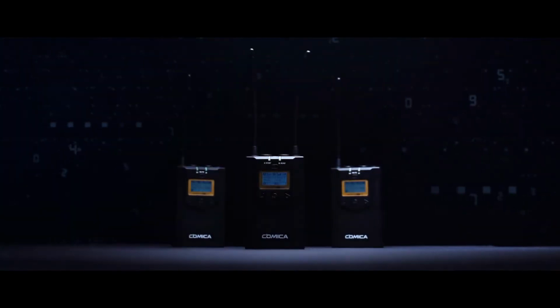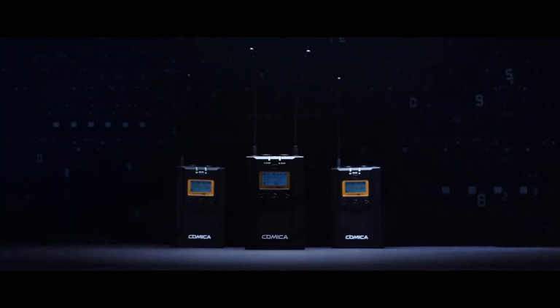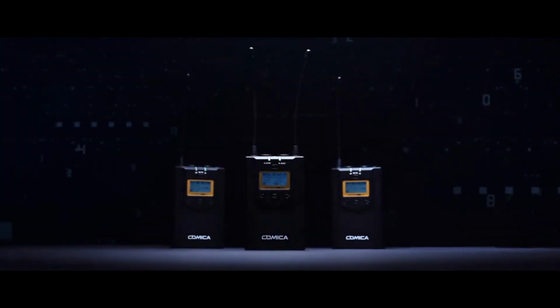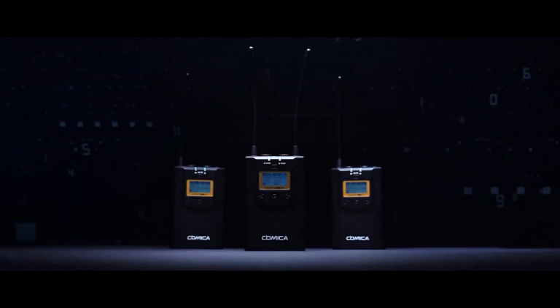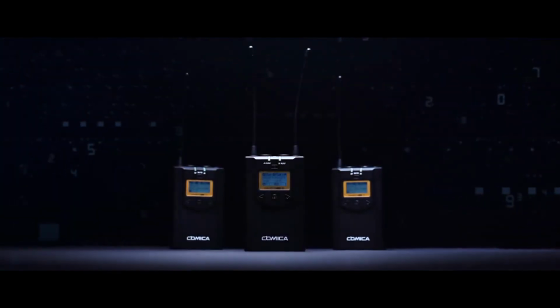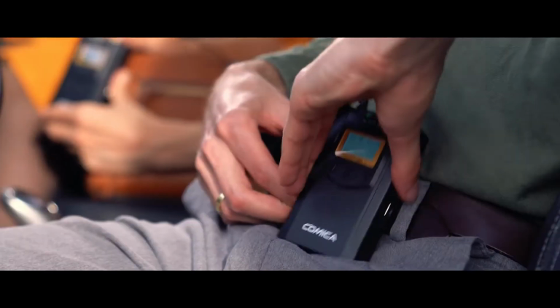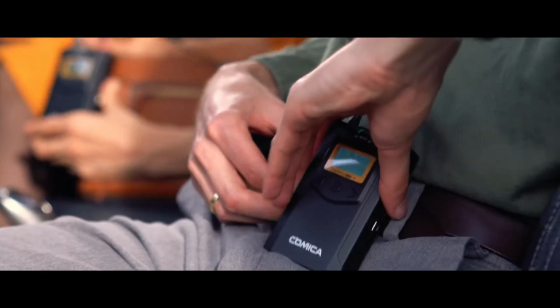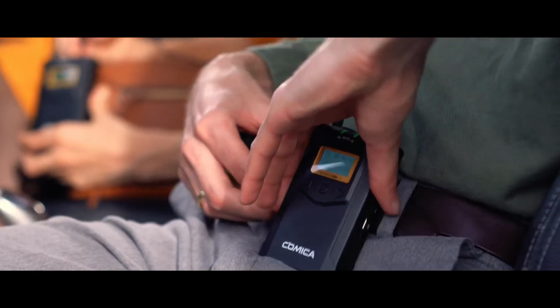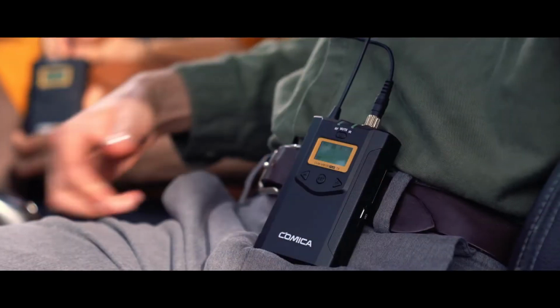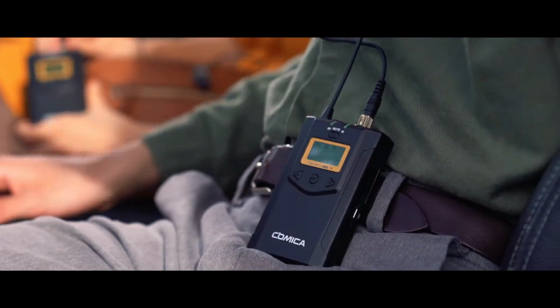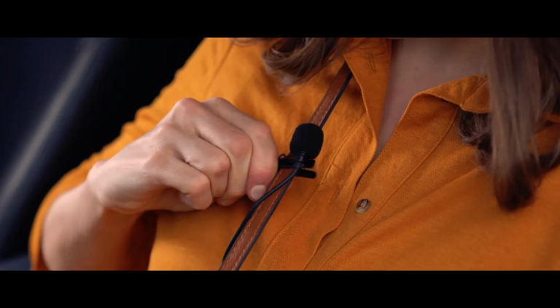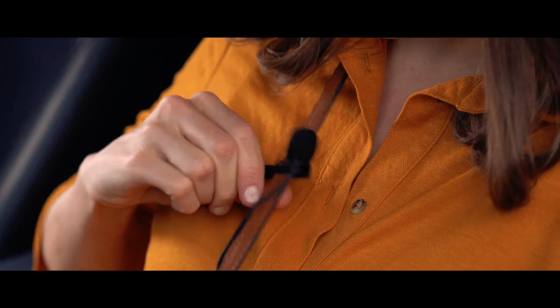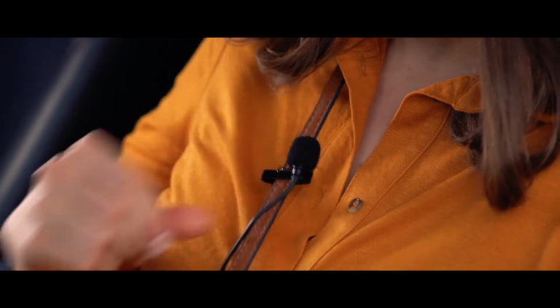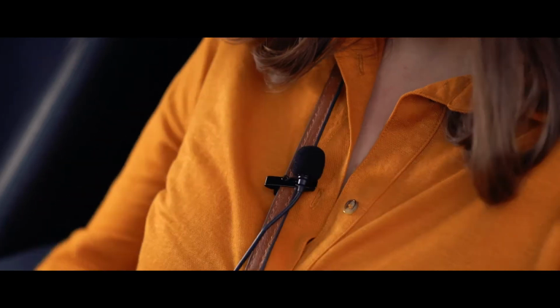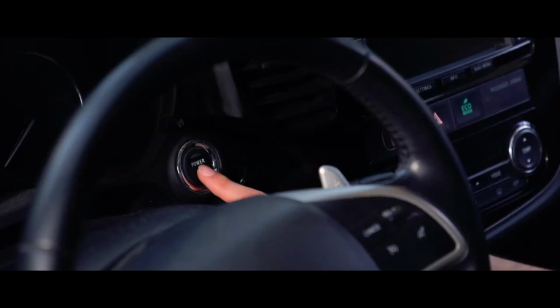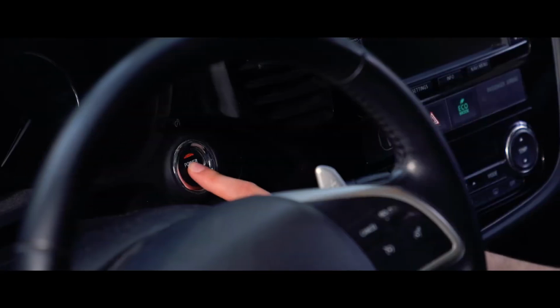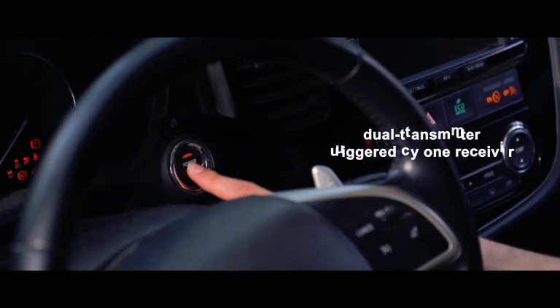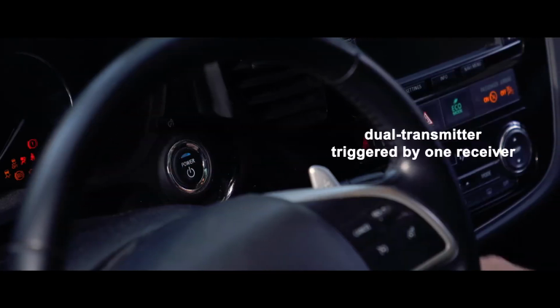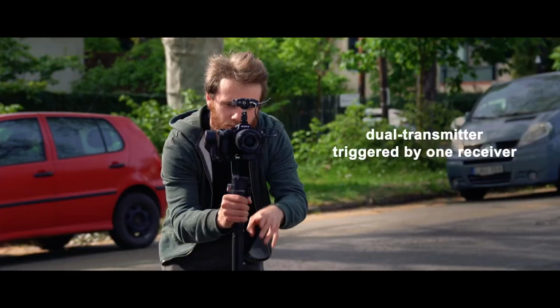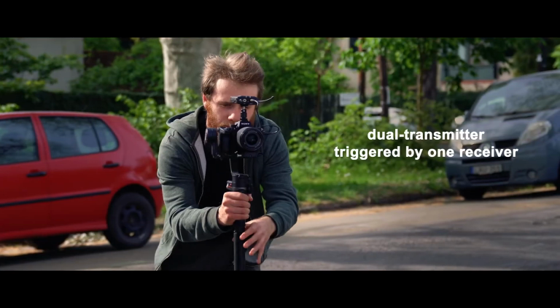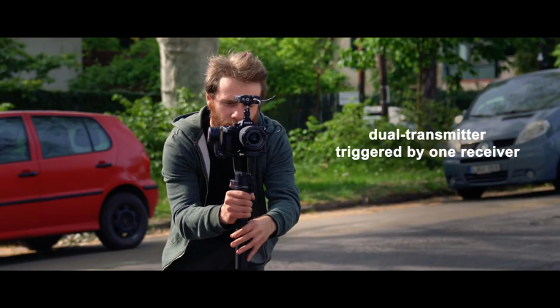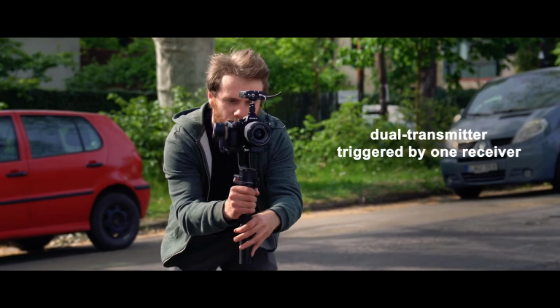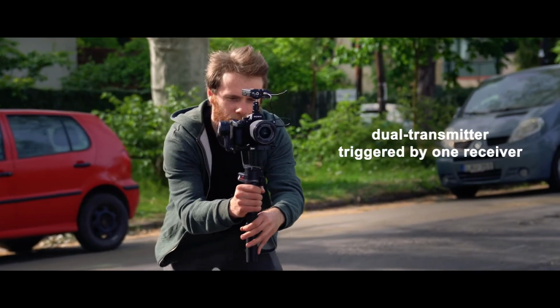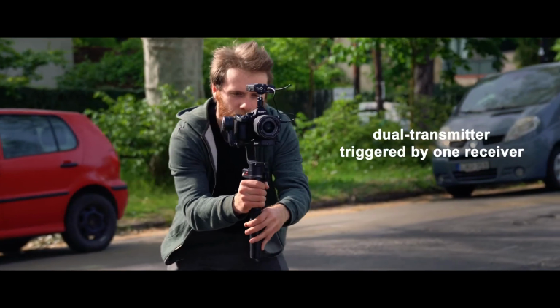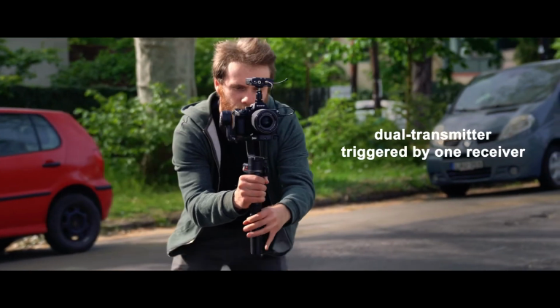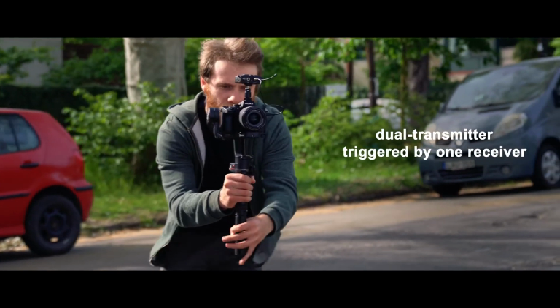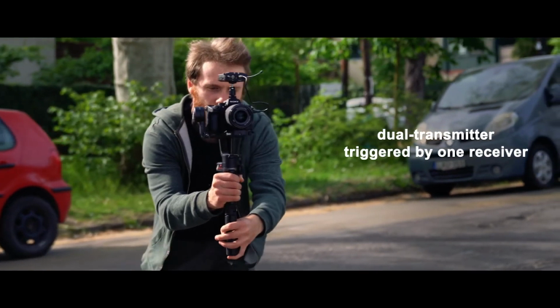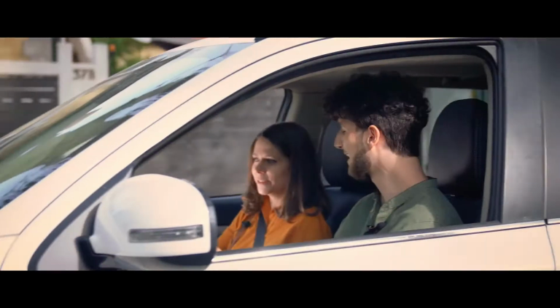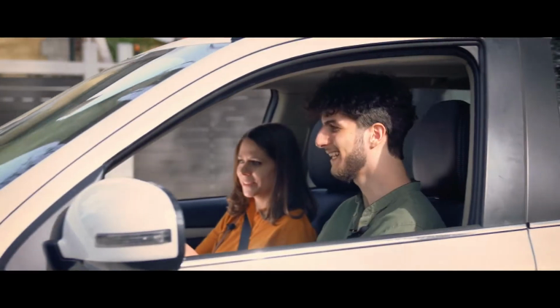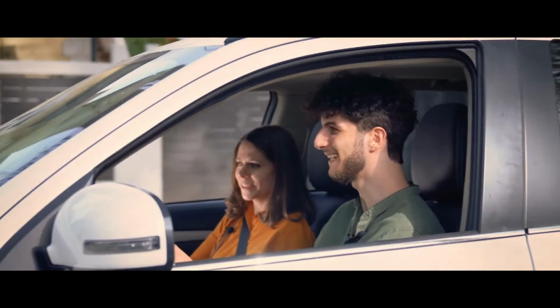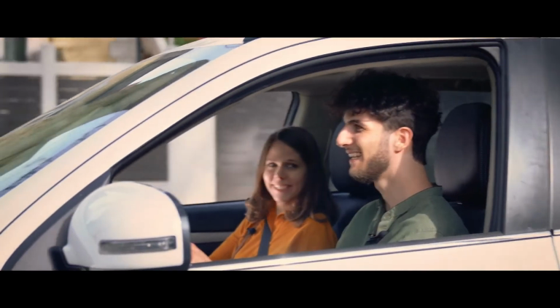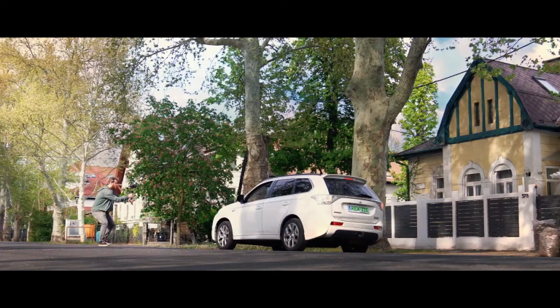This is the WM100 Plus — a wireless microphone with dual transmitter triggered by one receiver.